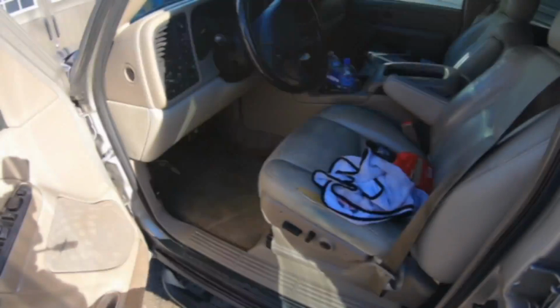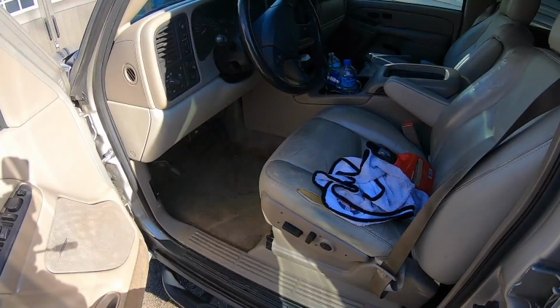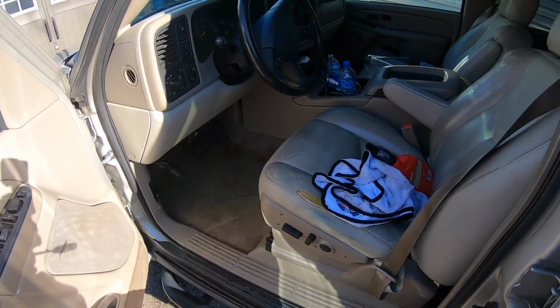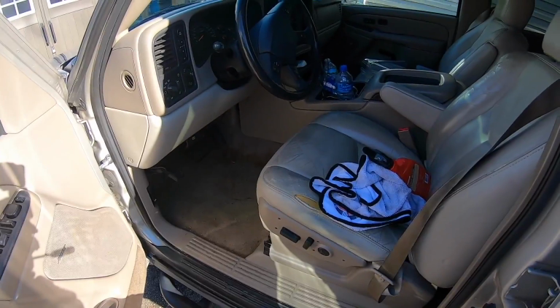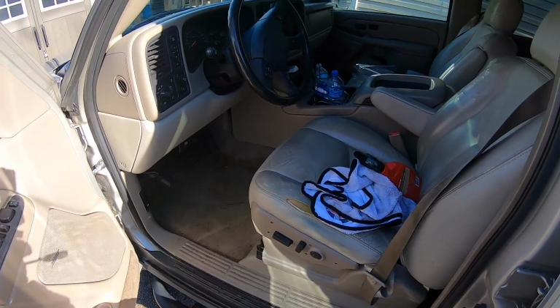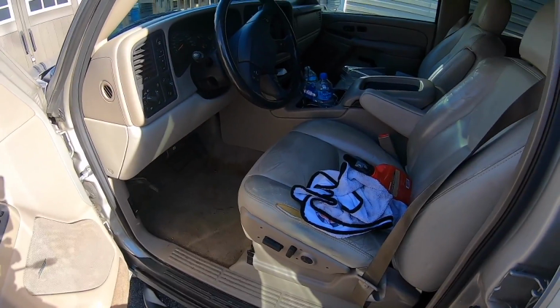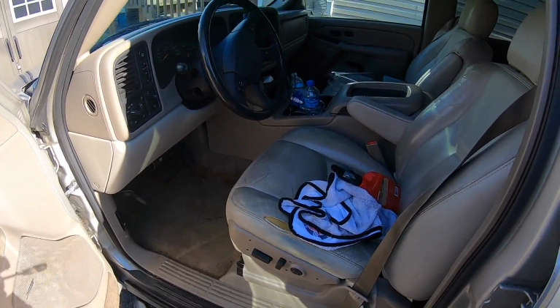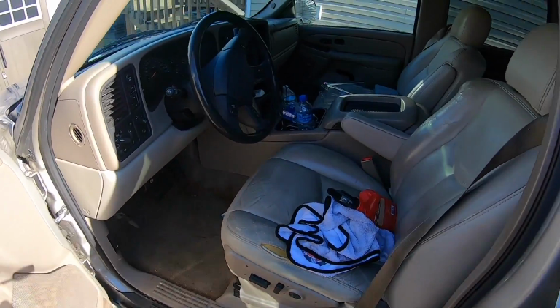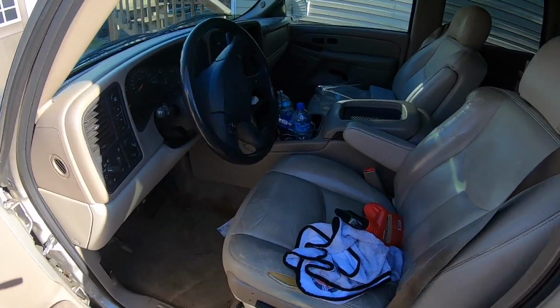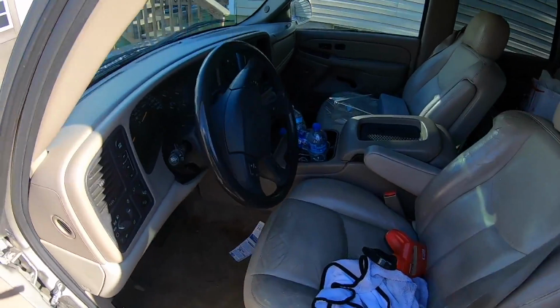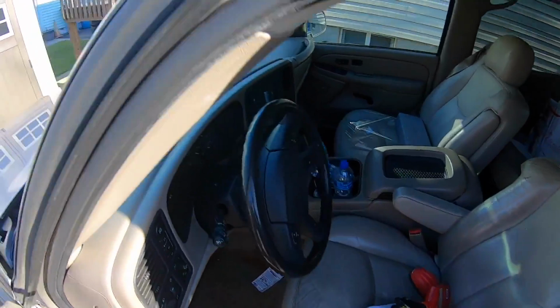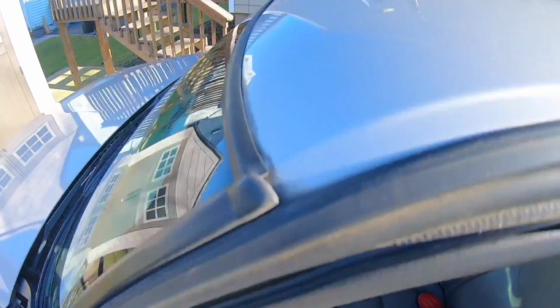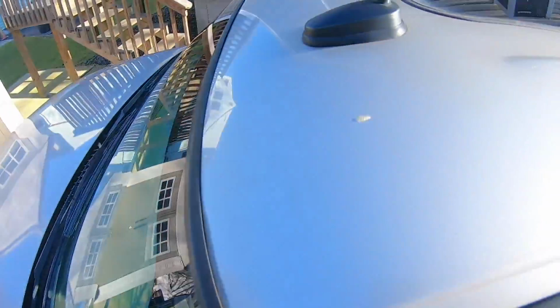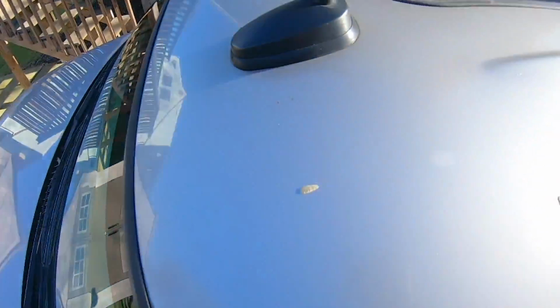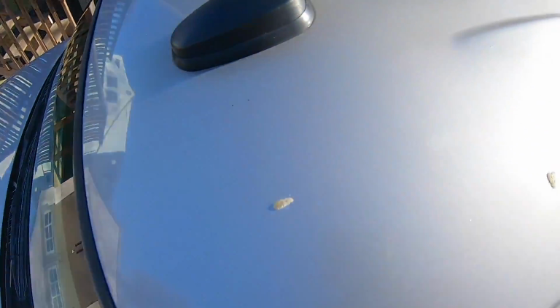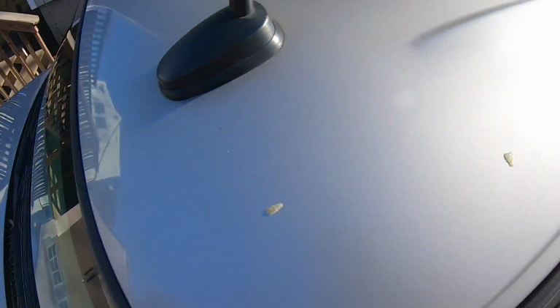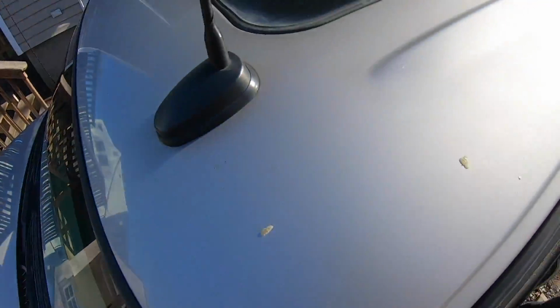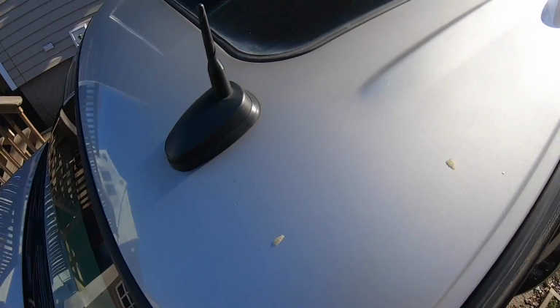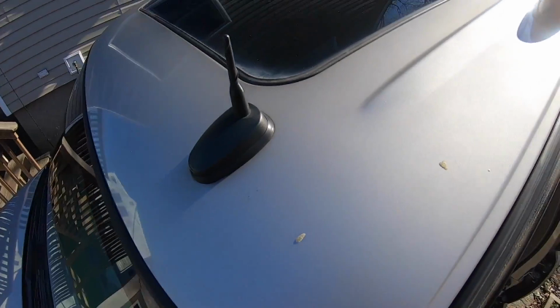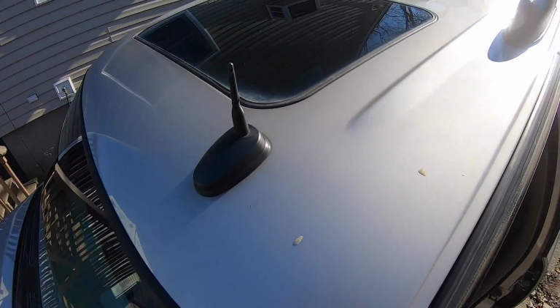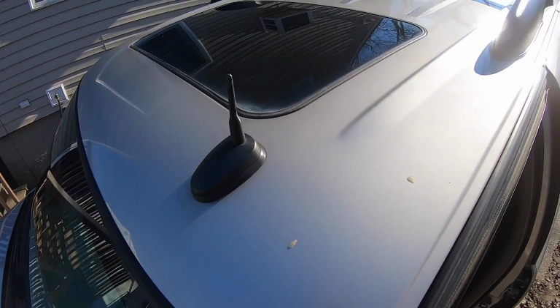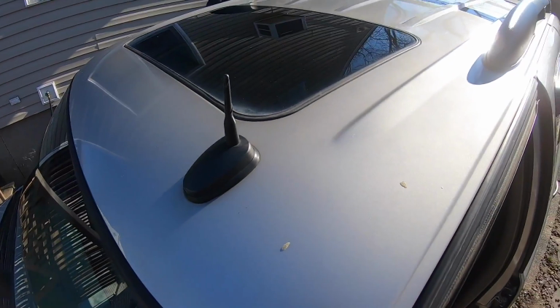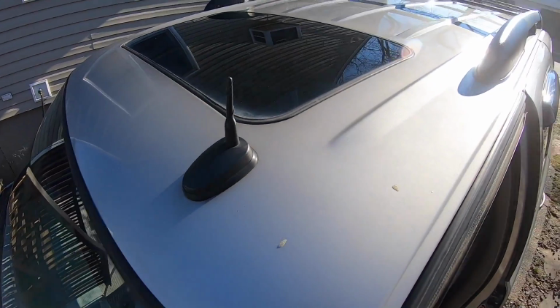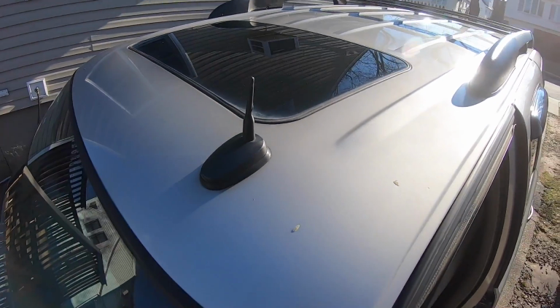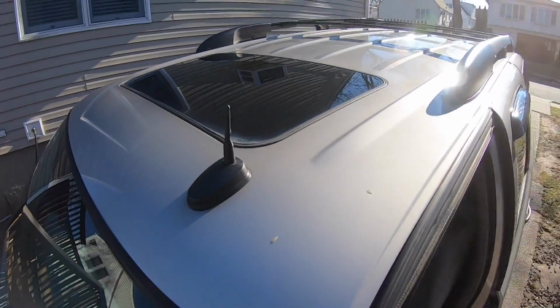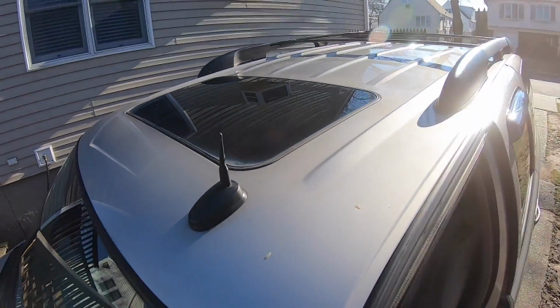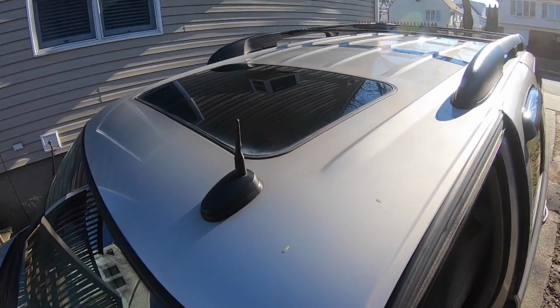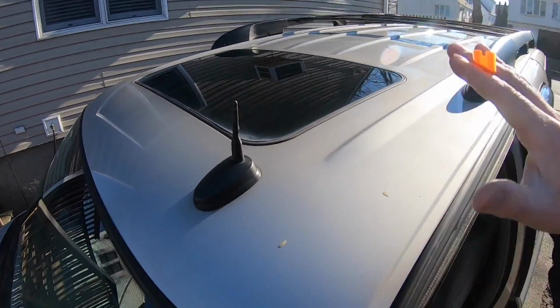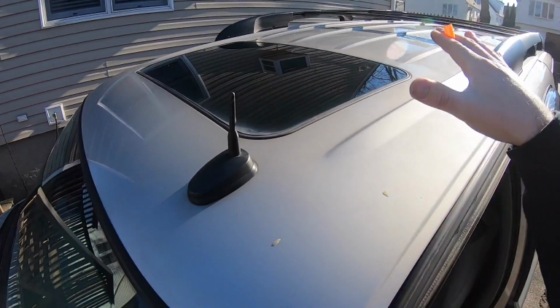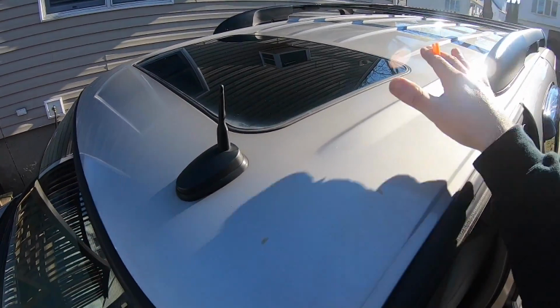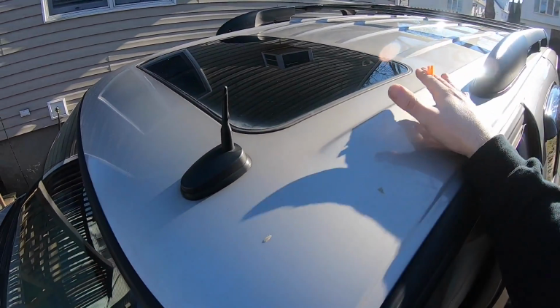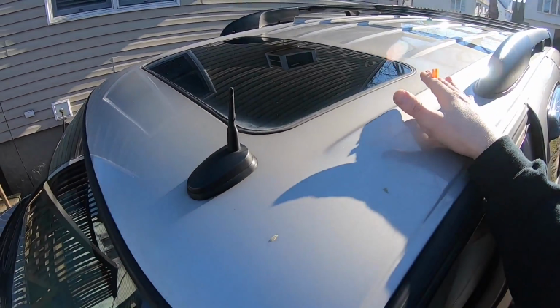All right, so I just got the whole truck clay barred. It only took about 45 minutes — it wasn't too bad. I just finished the roof last.